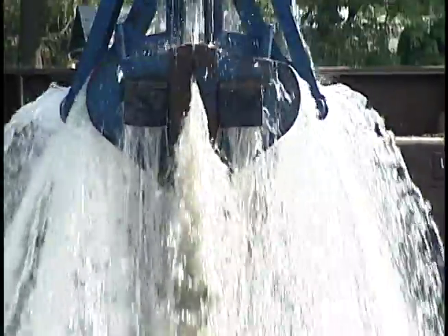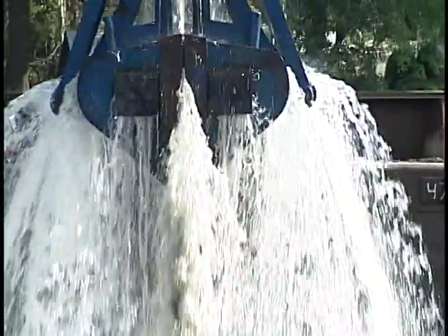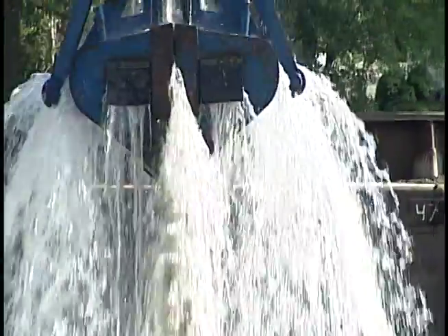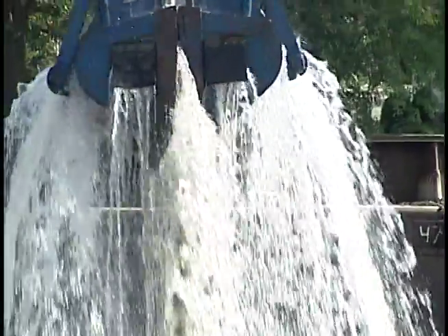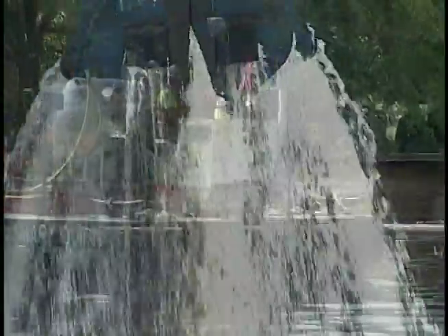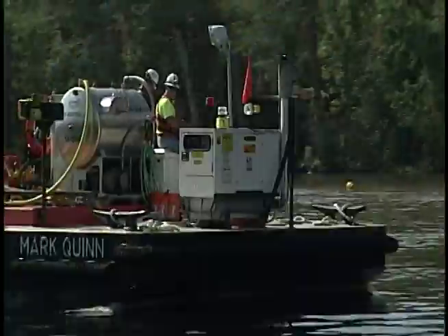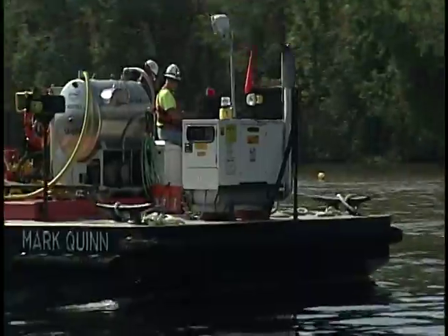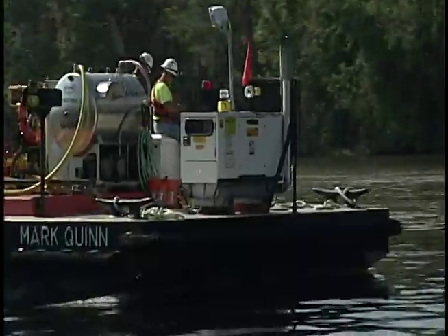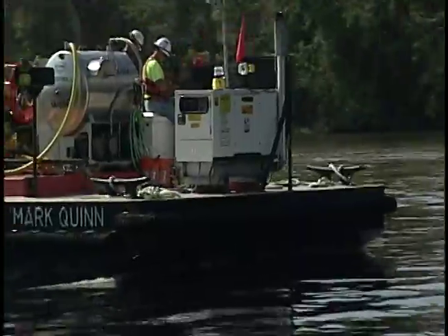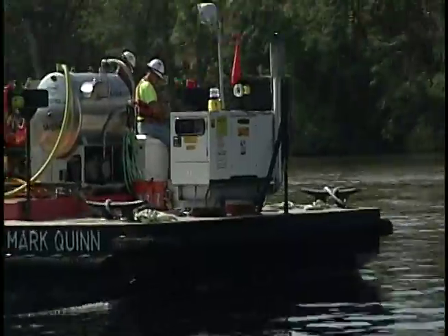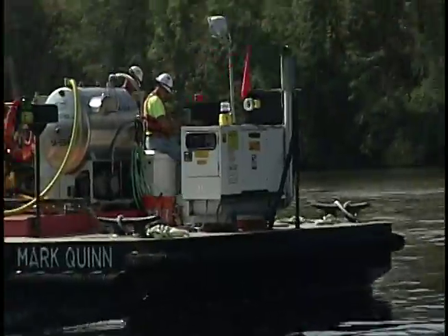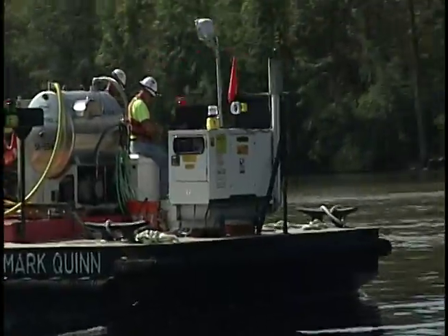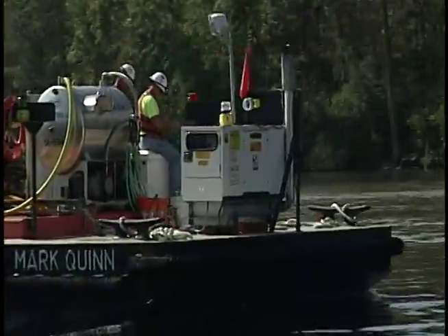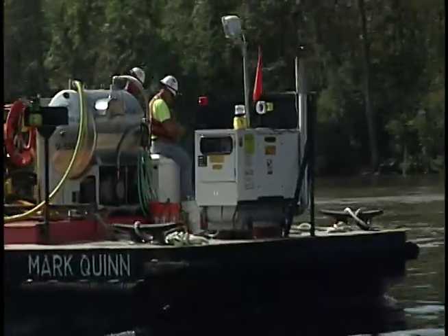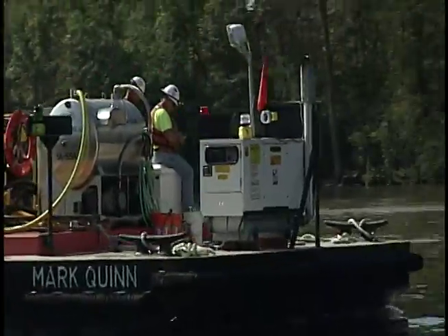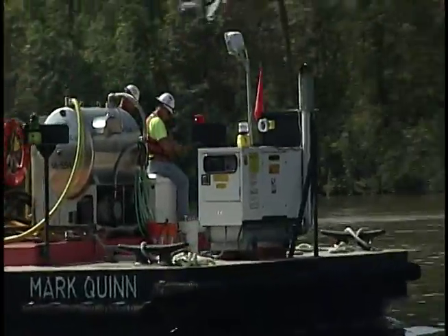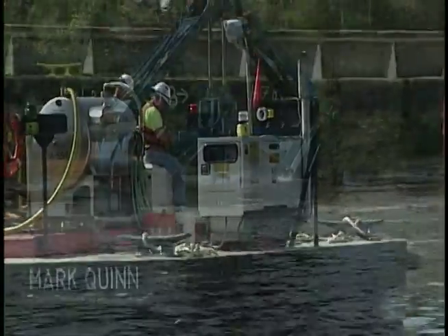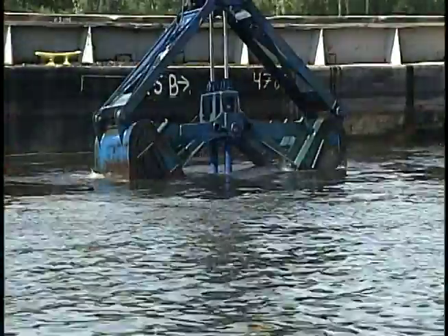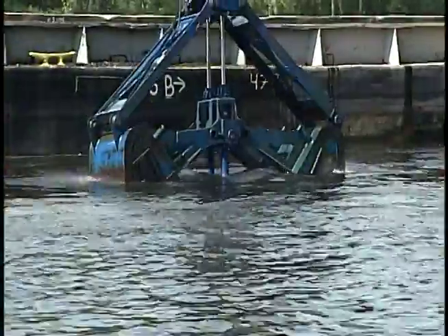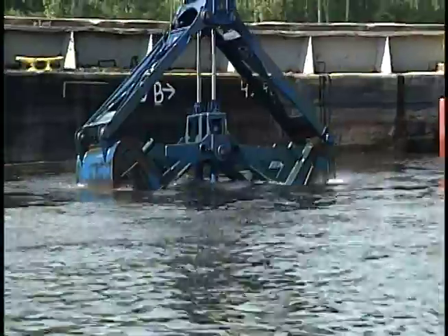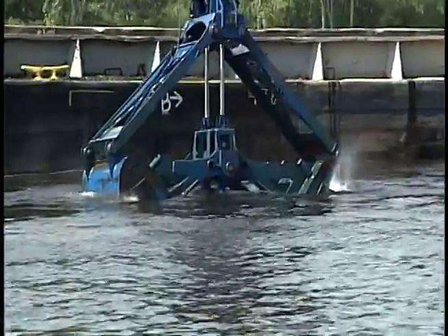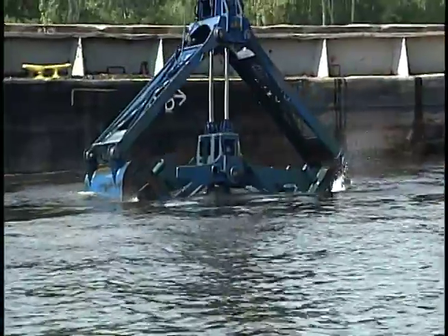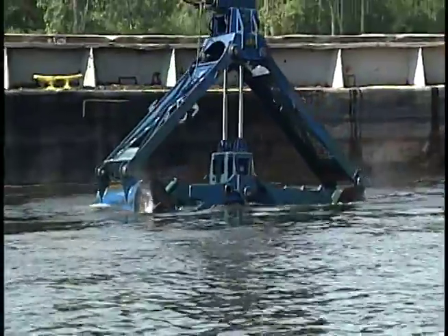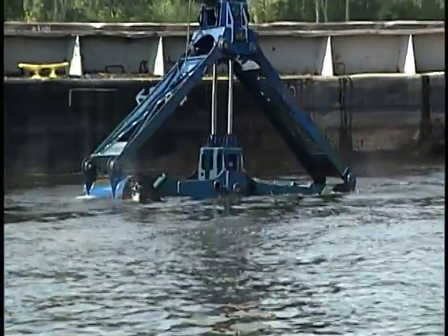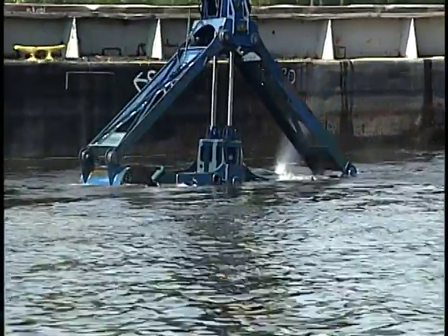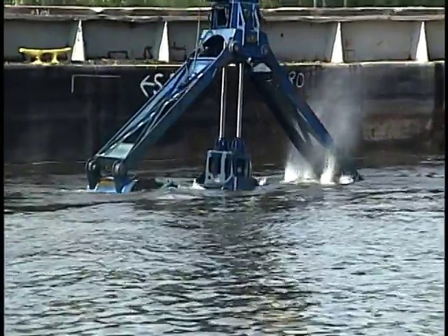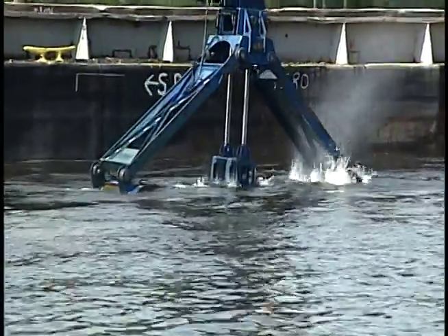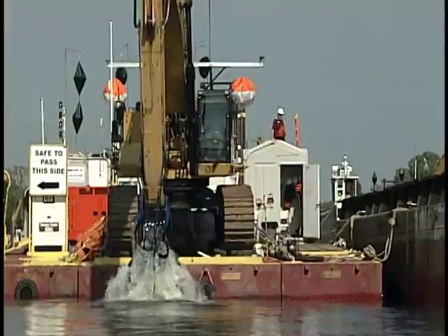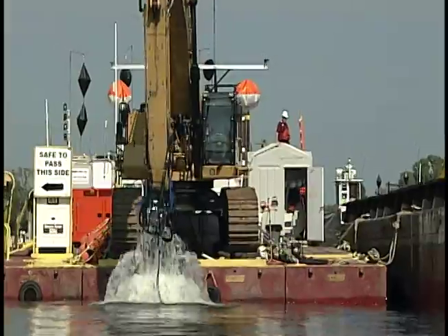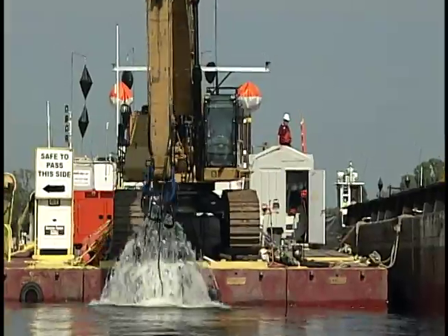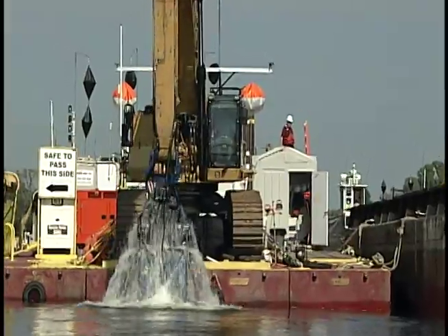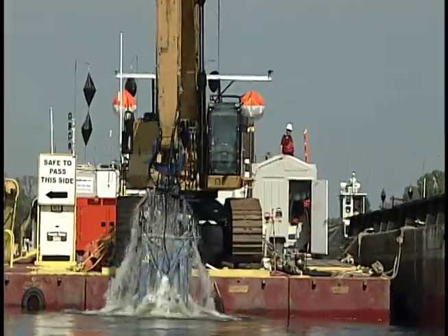After mapping the river, they use GPS satellites to determine which areas to target and how deep to dig. The claw goes in, the PCBs come out.